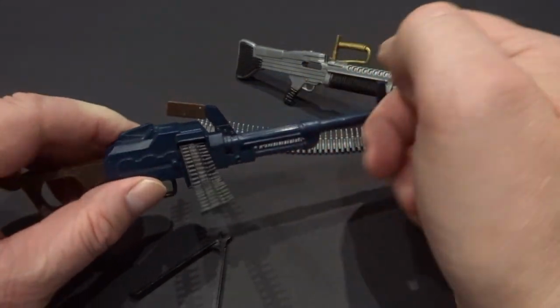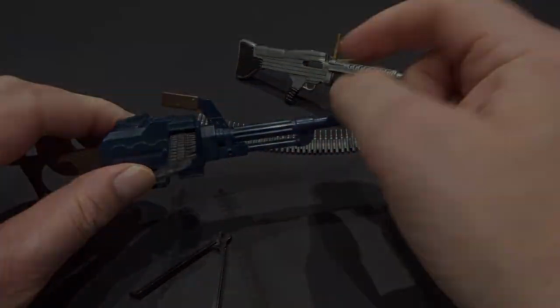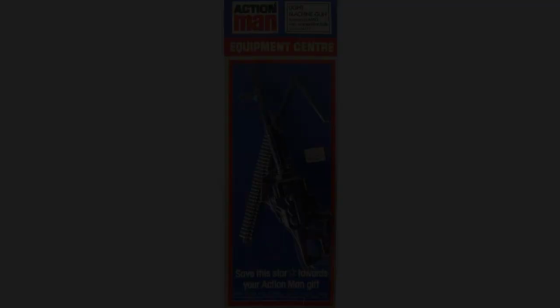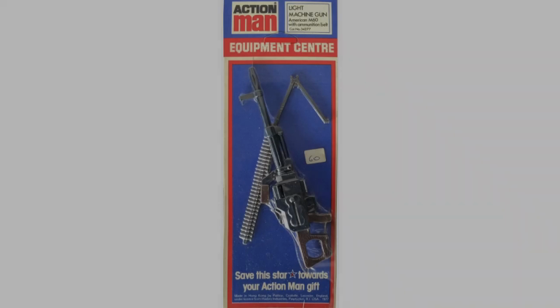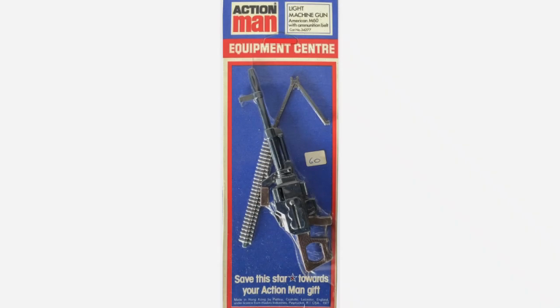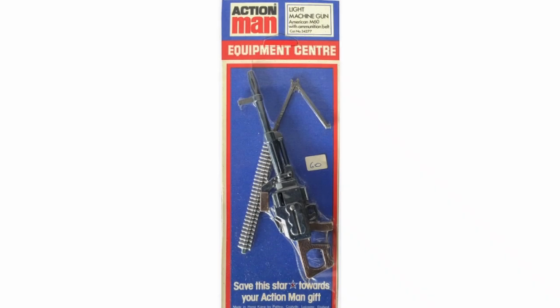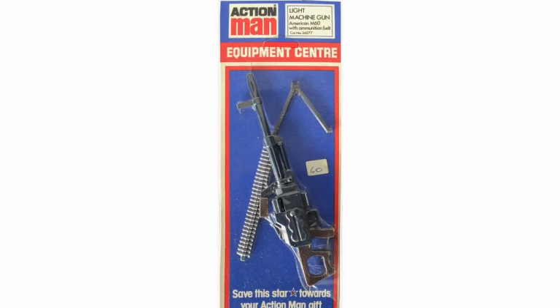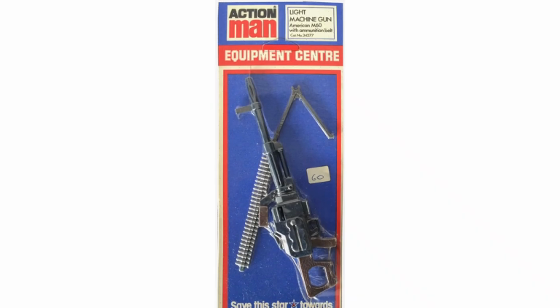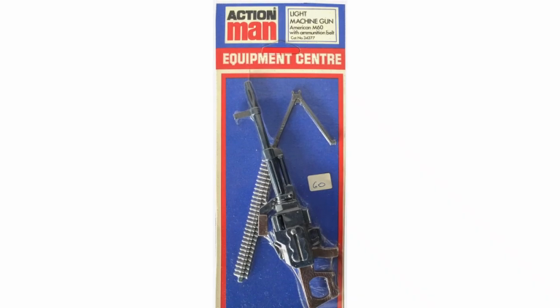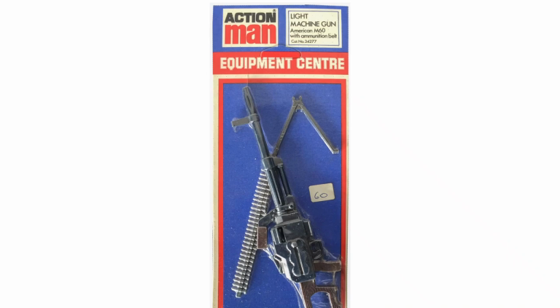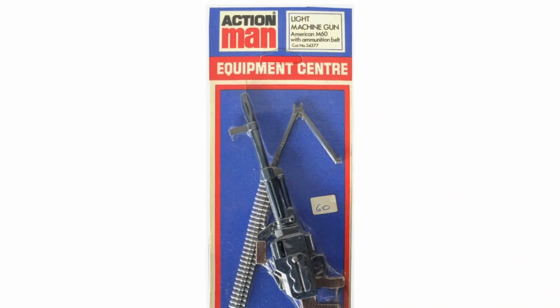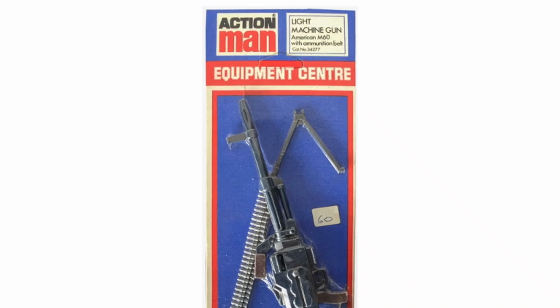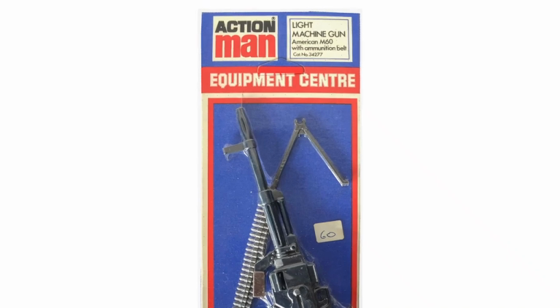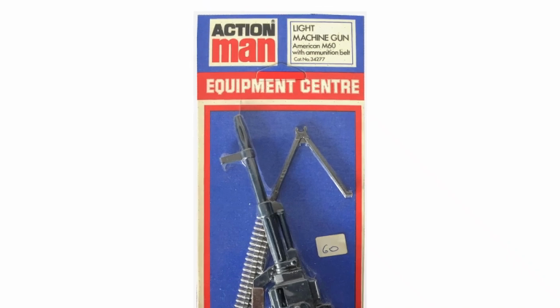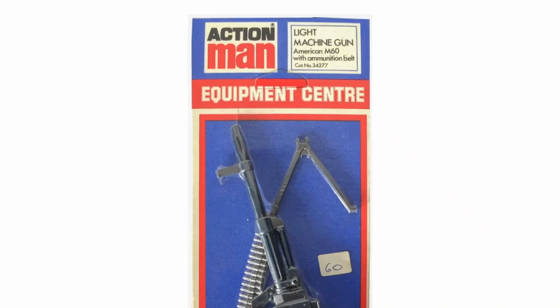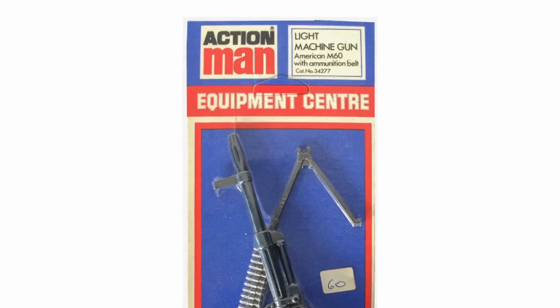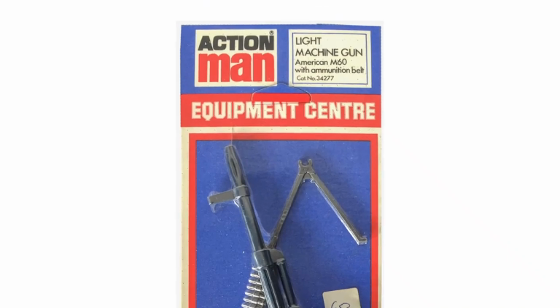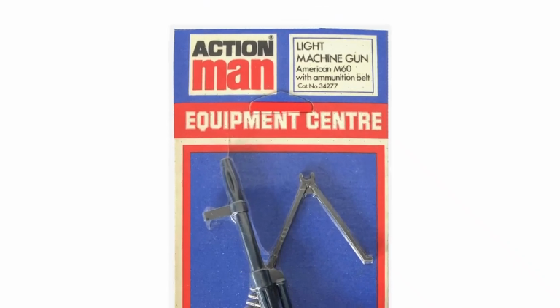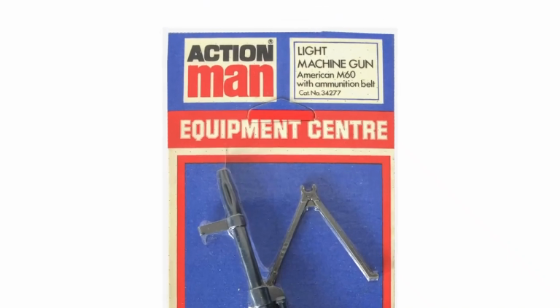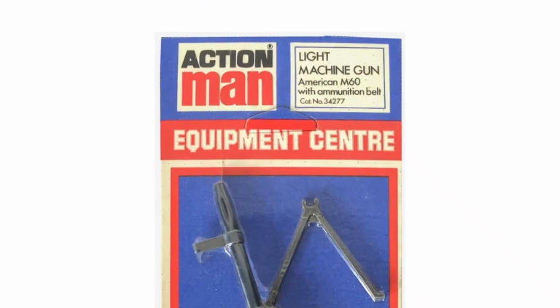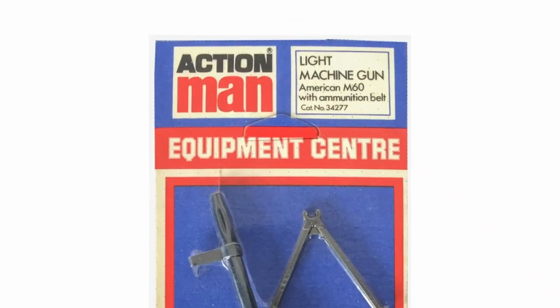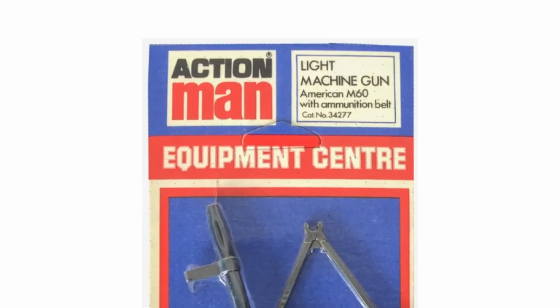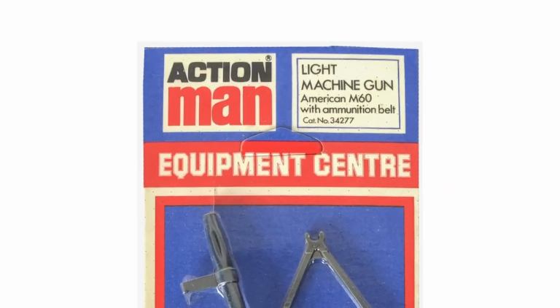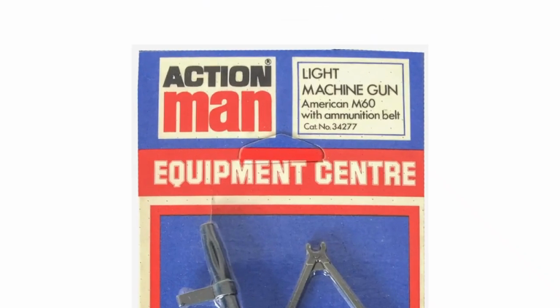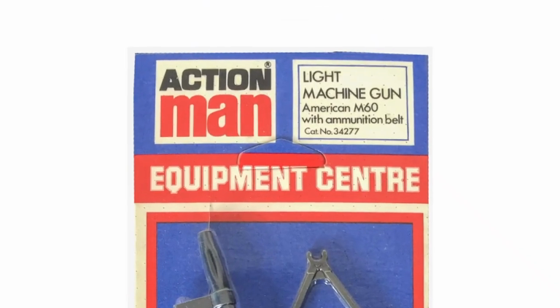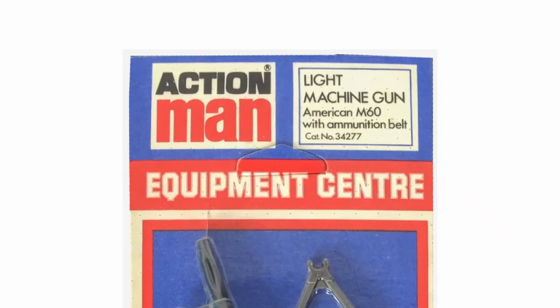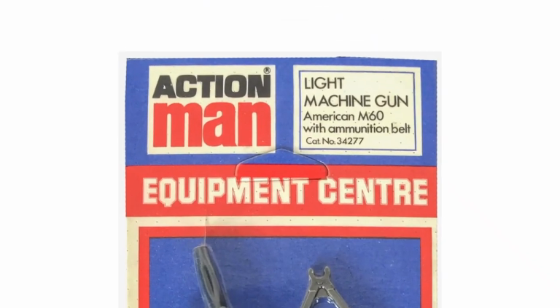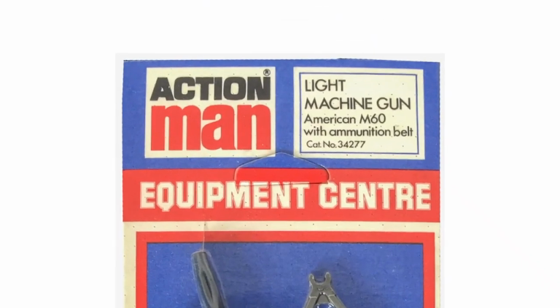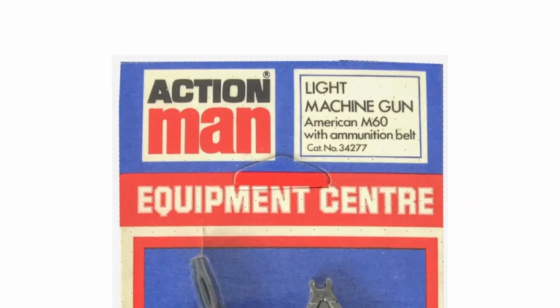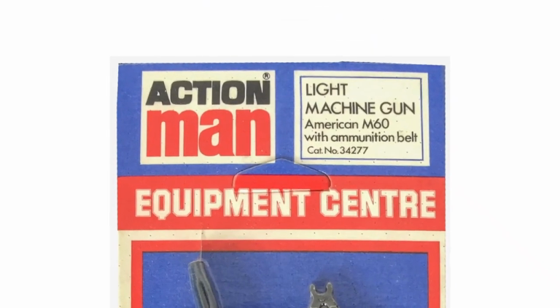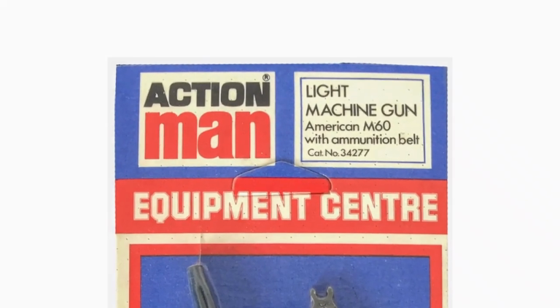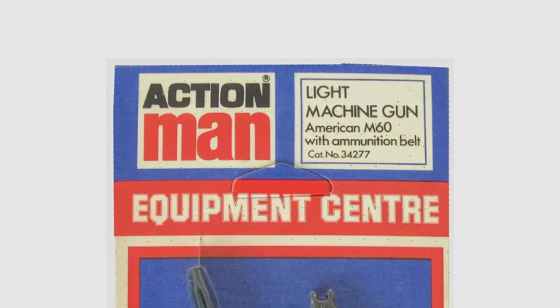Some equipment centre cards were incorrectly marked M60 machine gun.